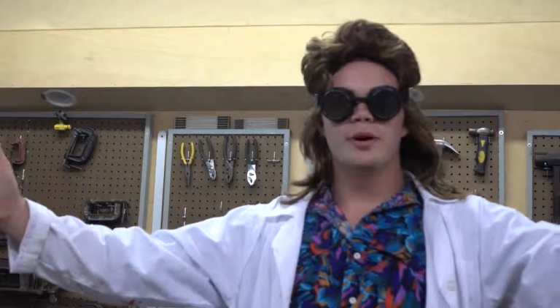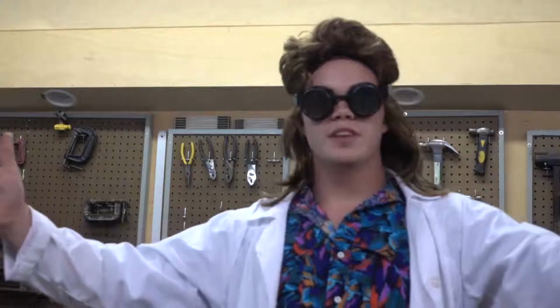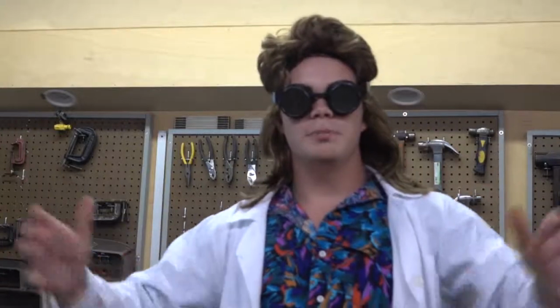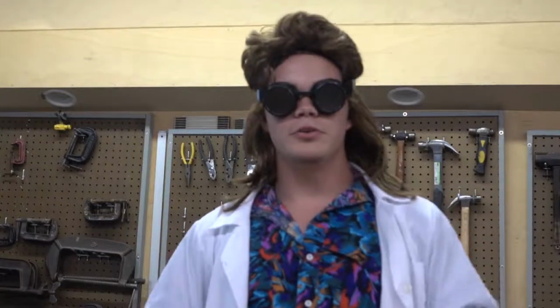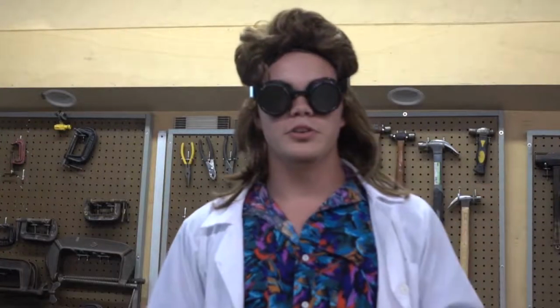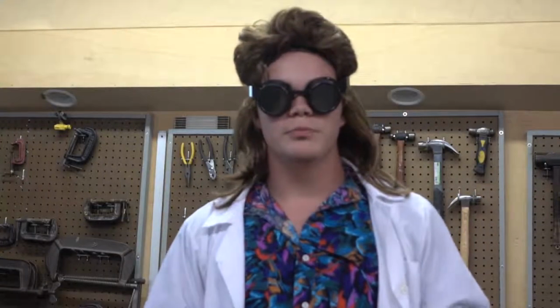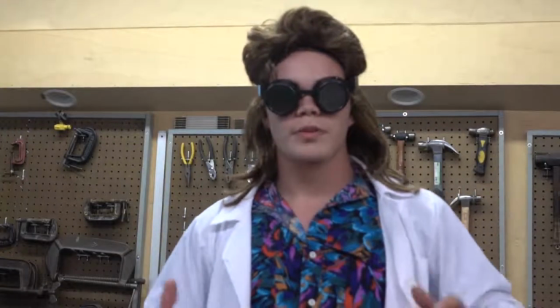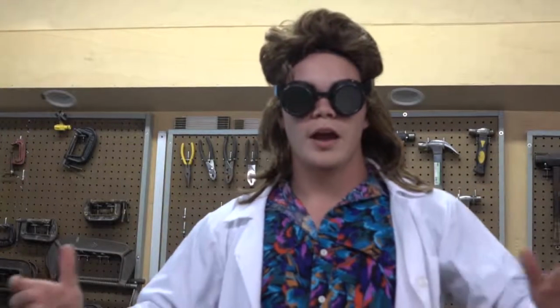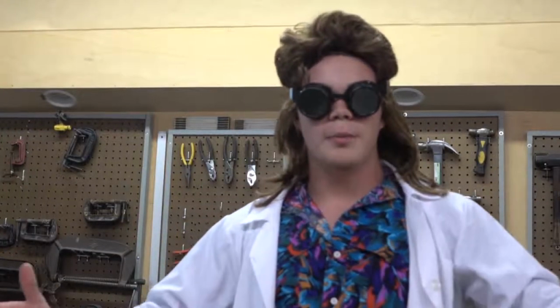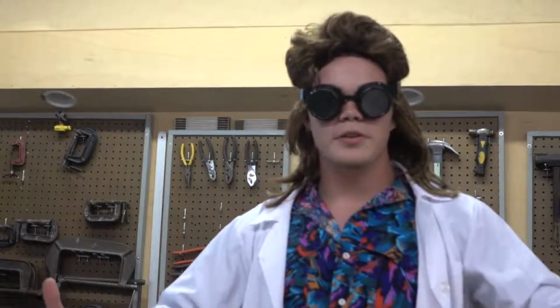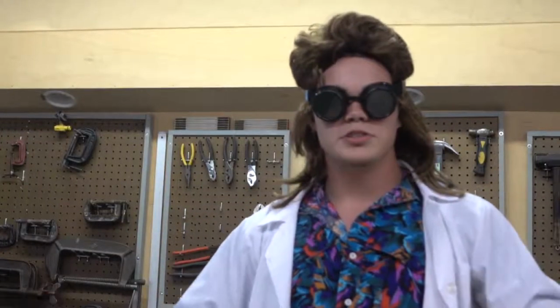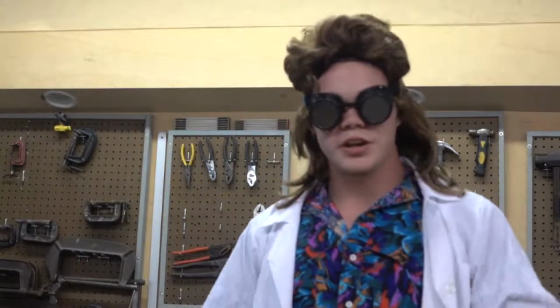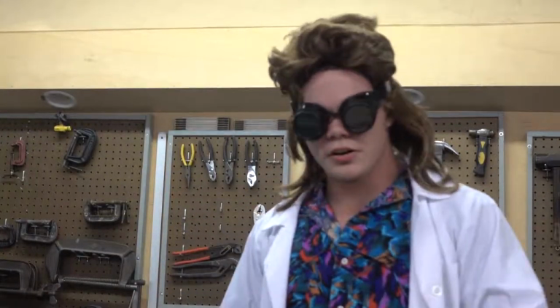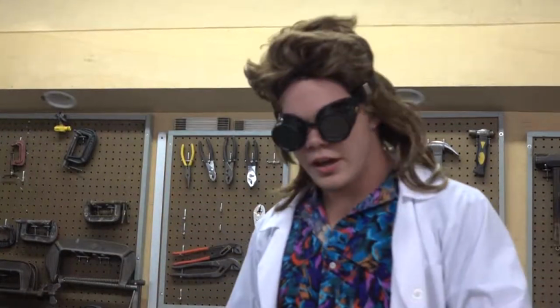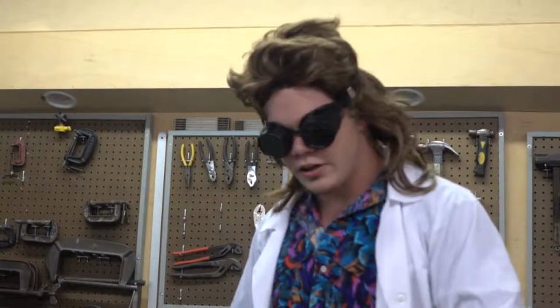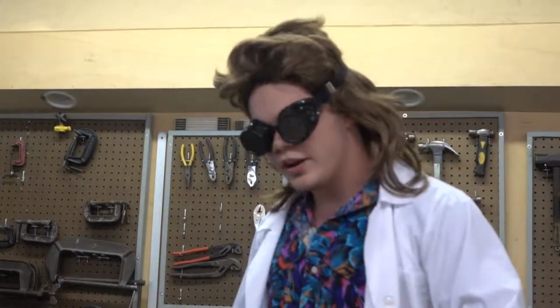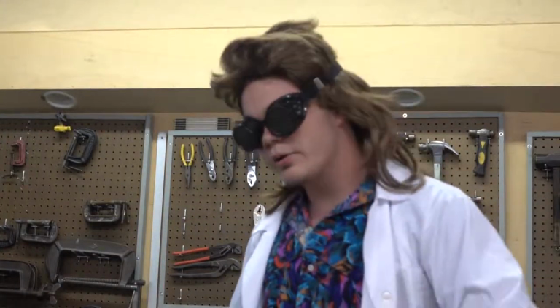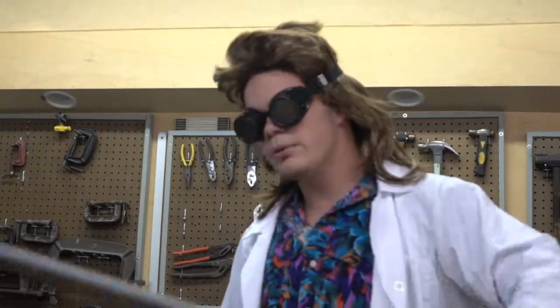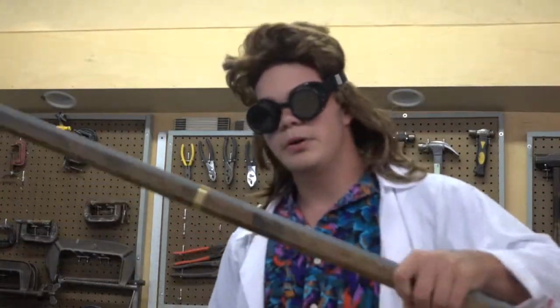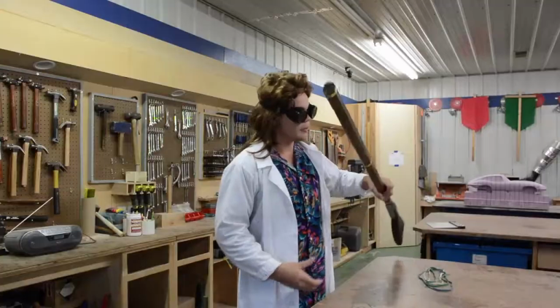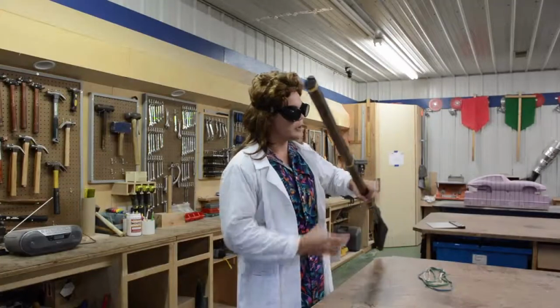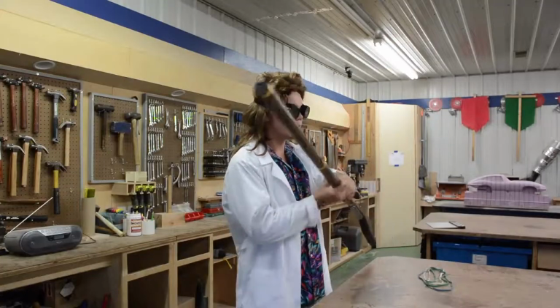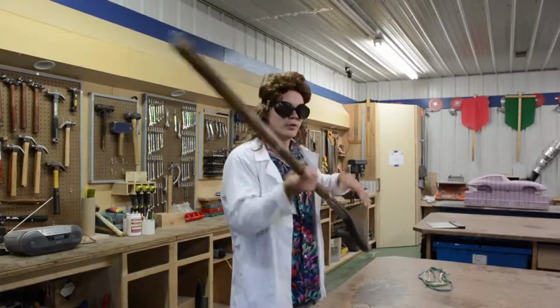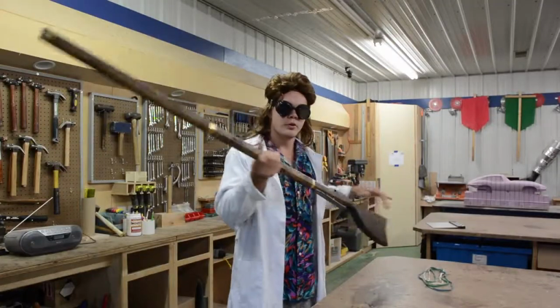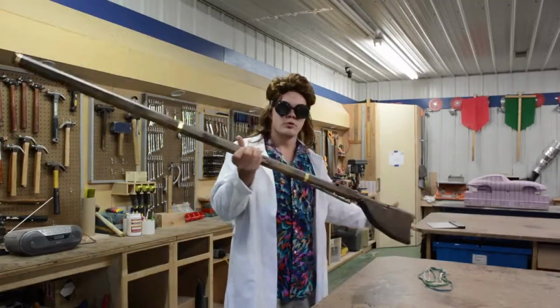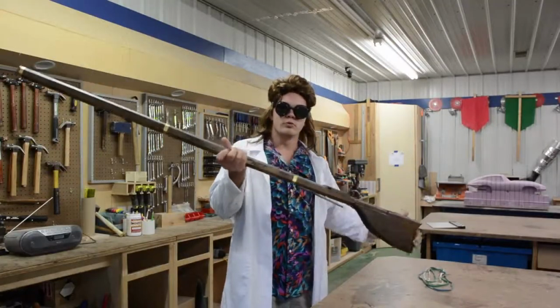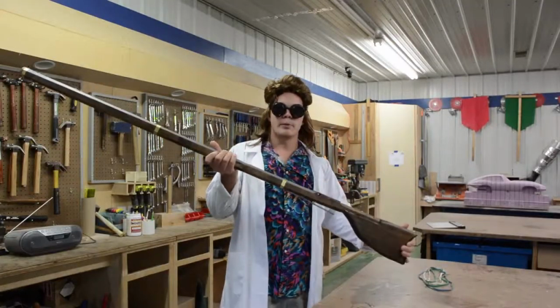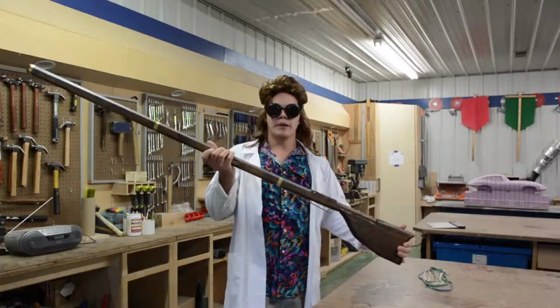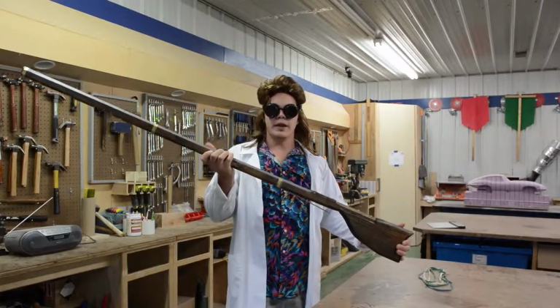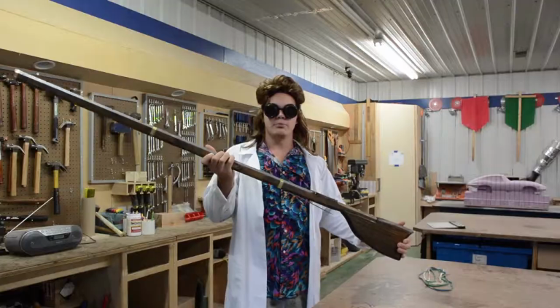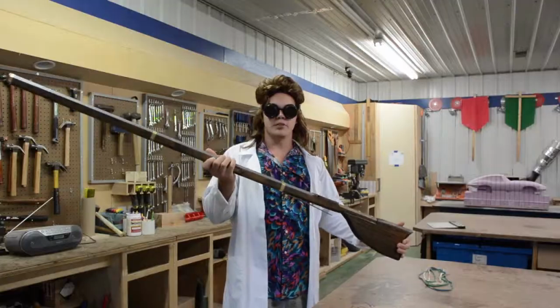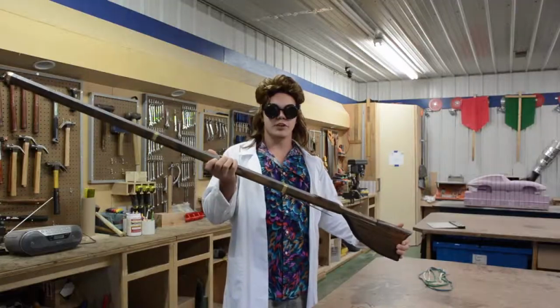What's up YouTube? I'm the engineer and today we're going to be building rubber band muskets.